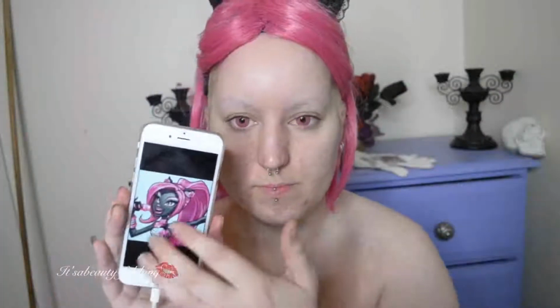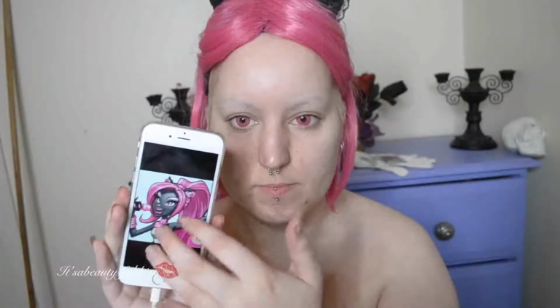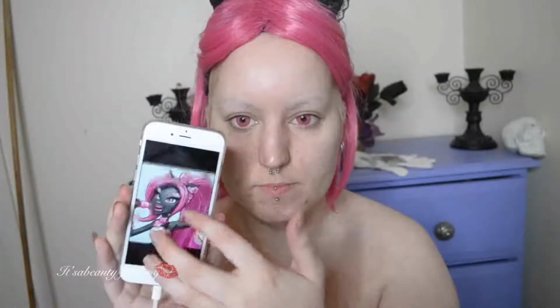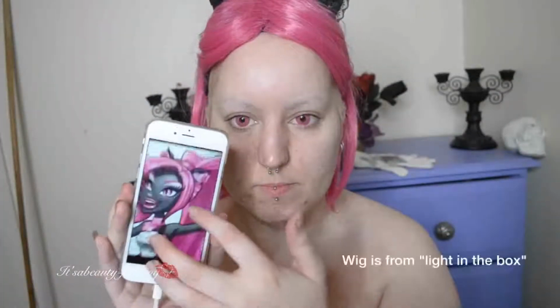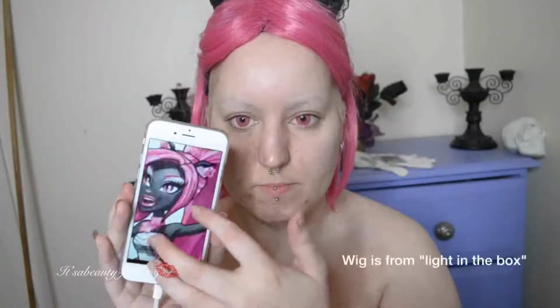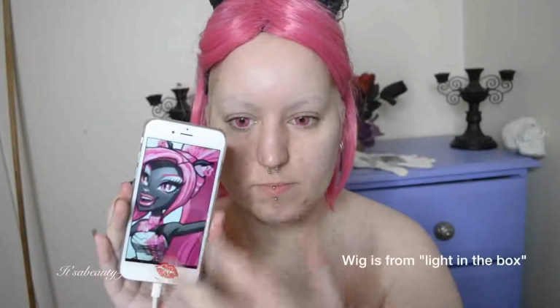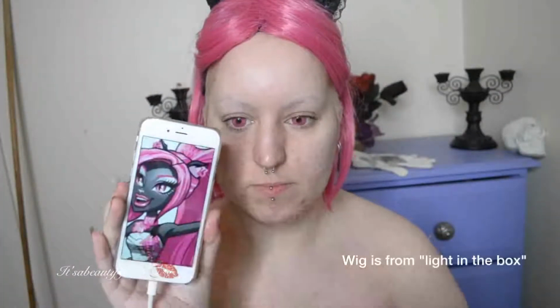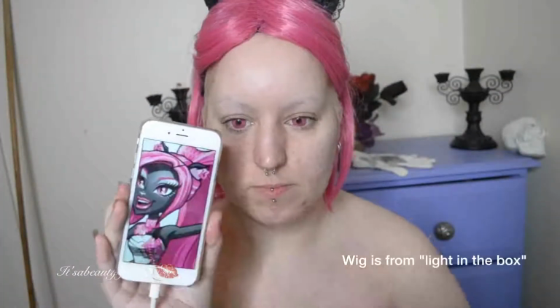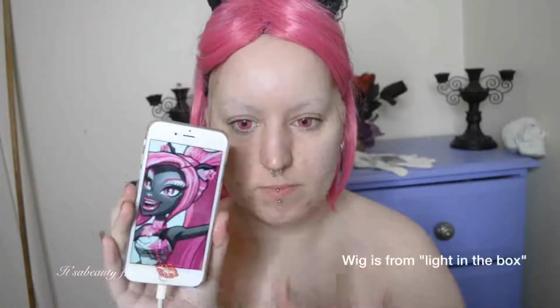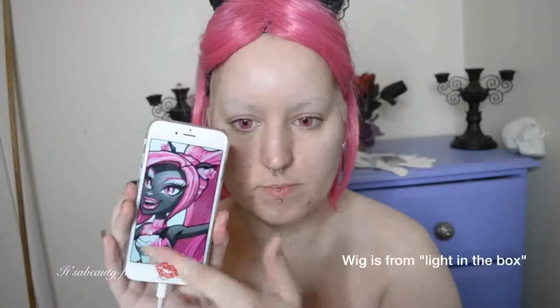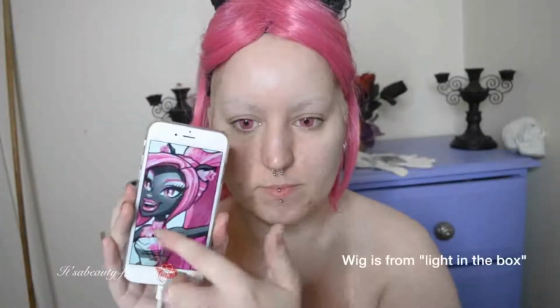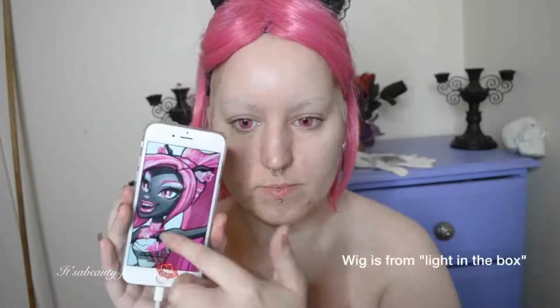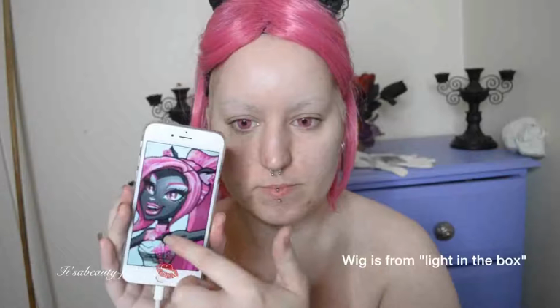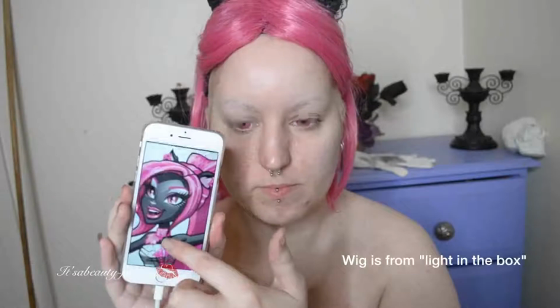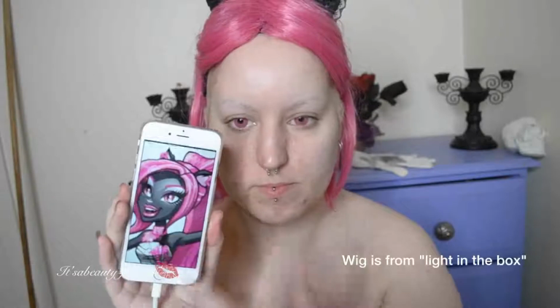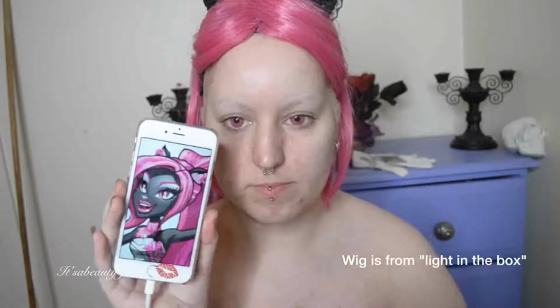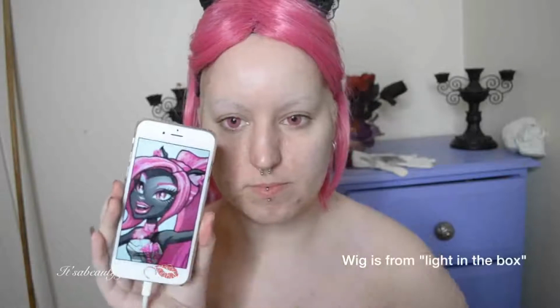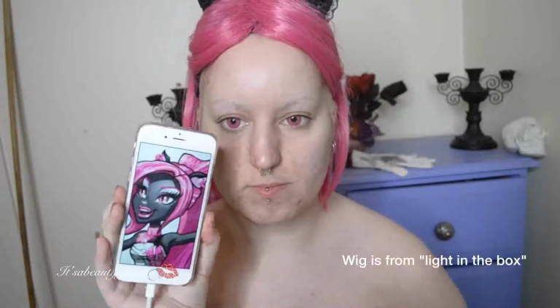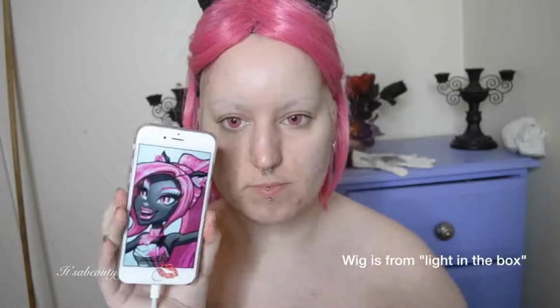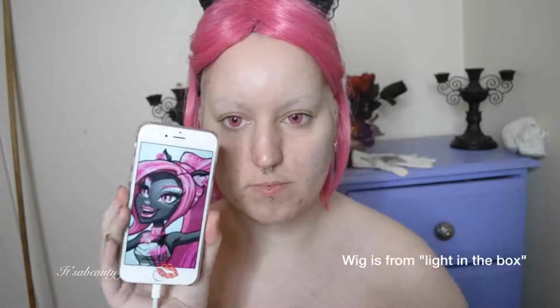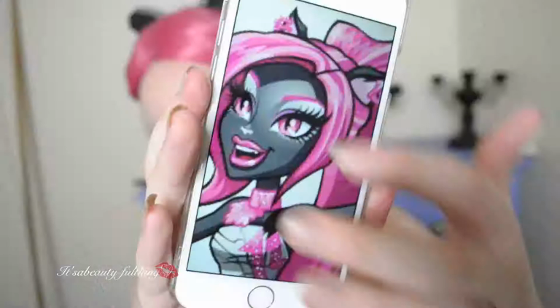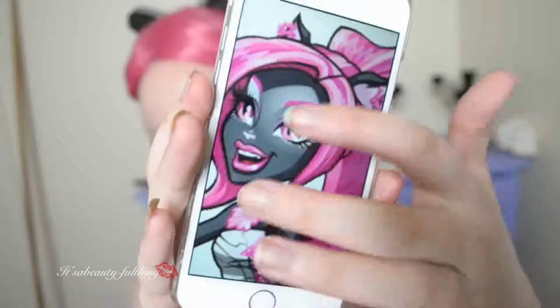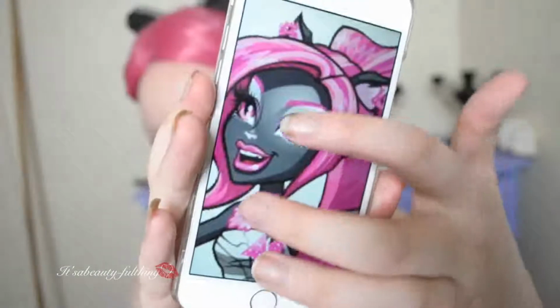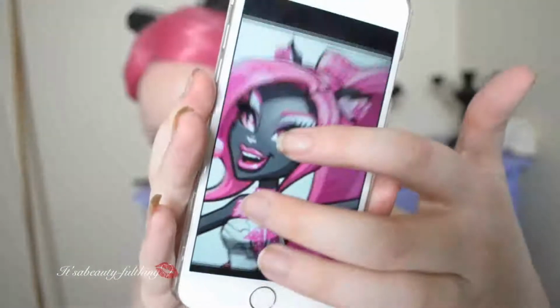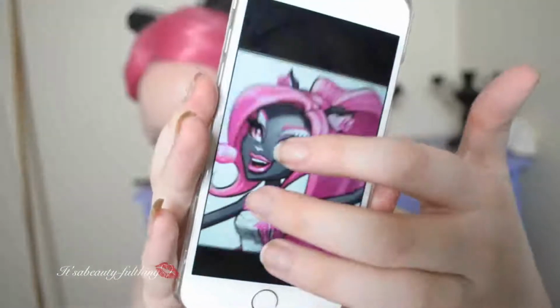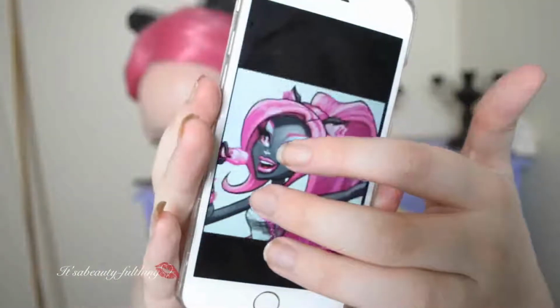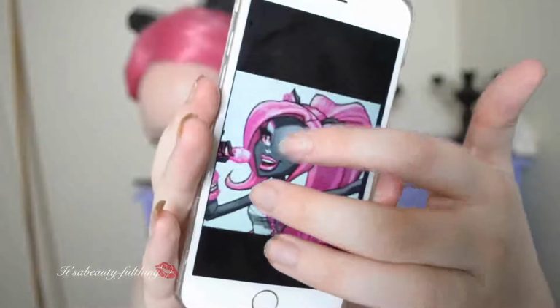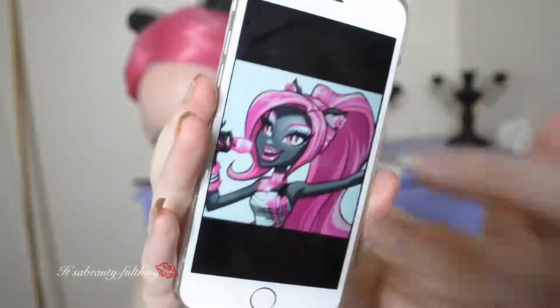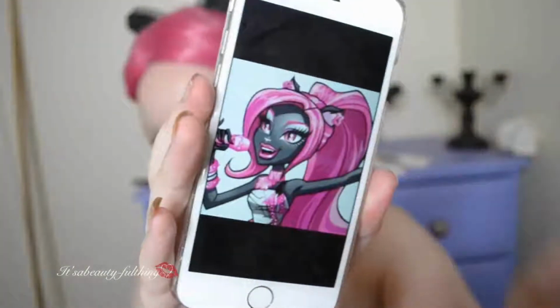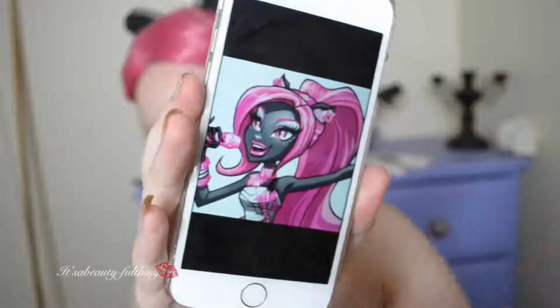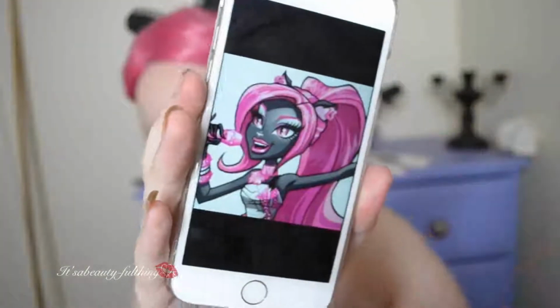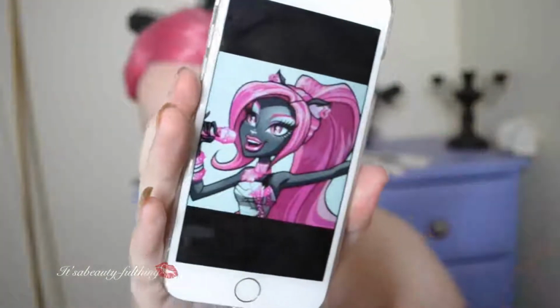So this is going to be my reference picture. I'm going to go by the cartoon because it's more accurate in colour, or at least I think so.